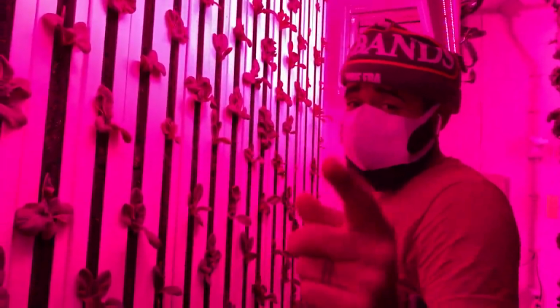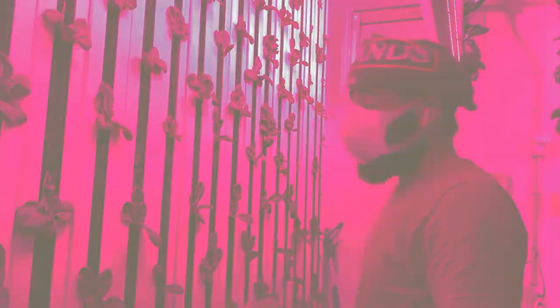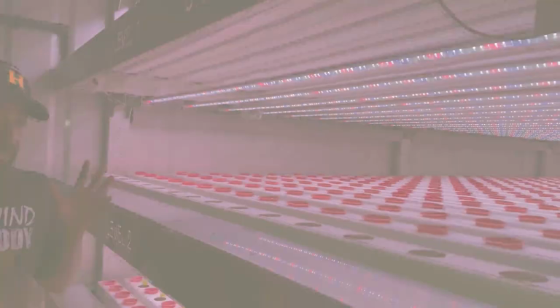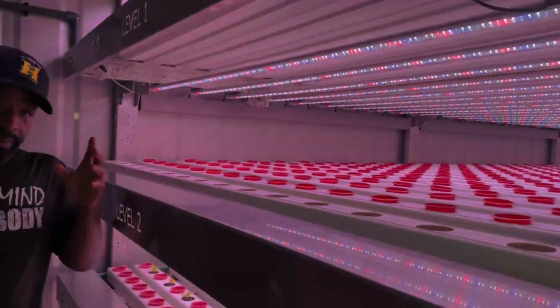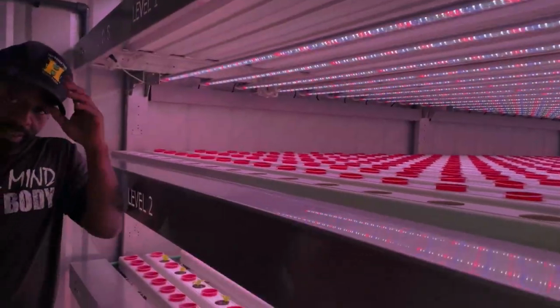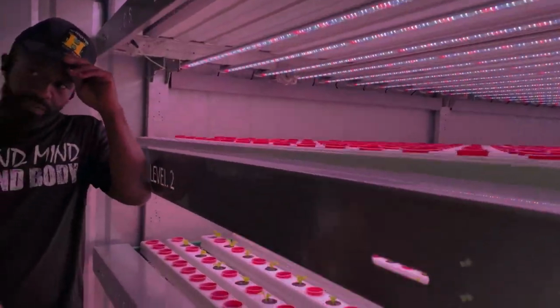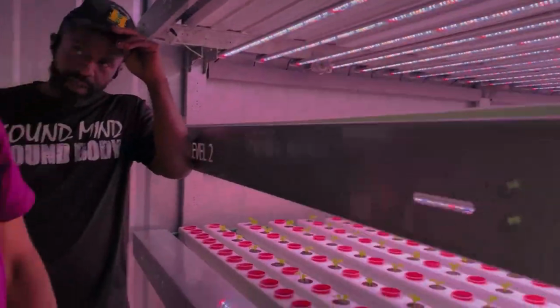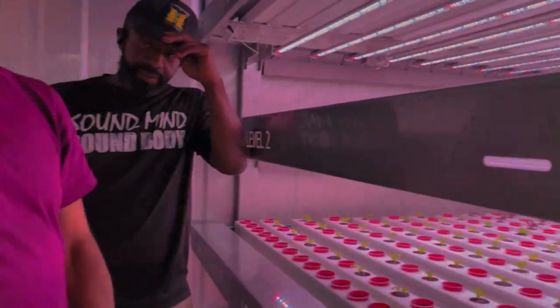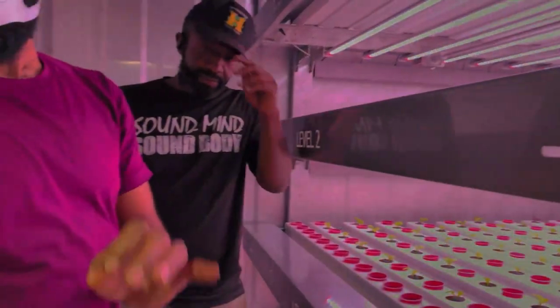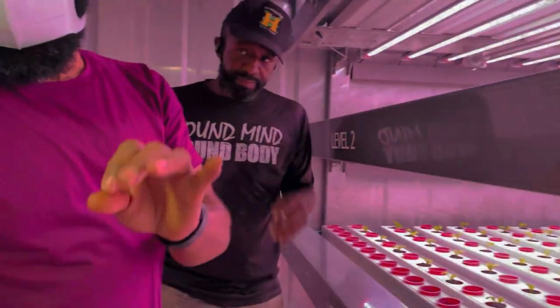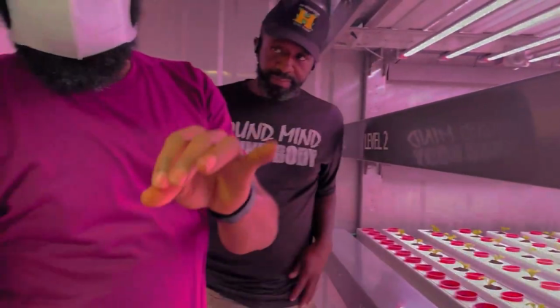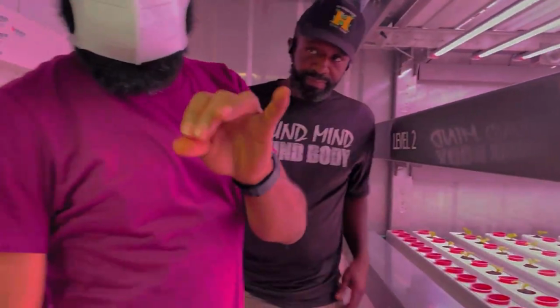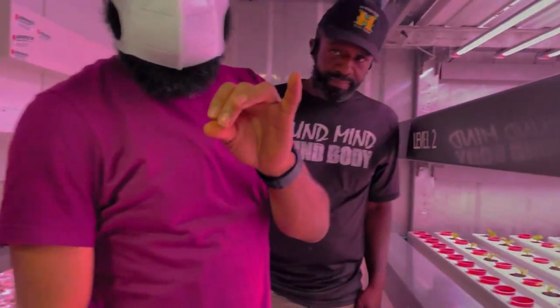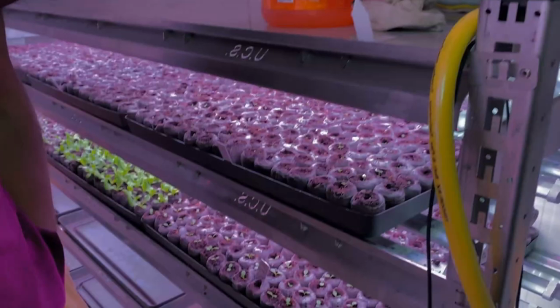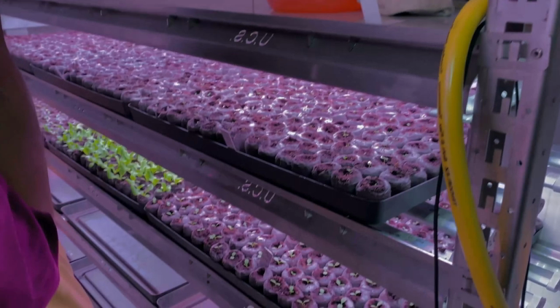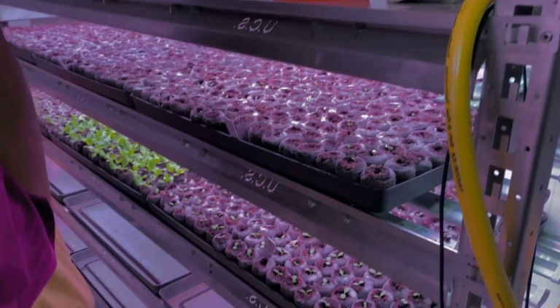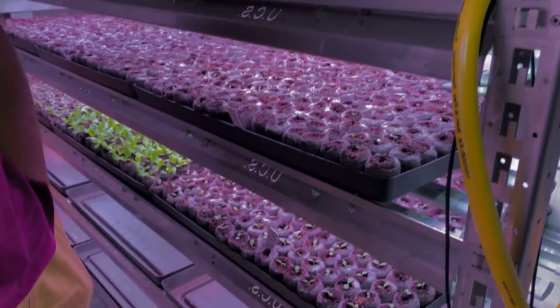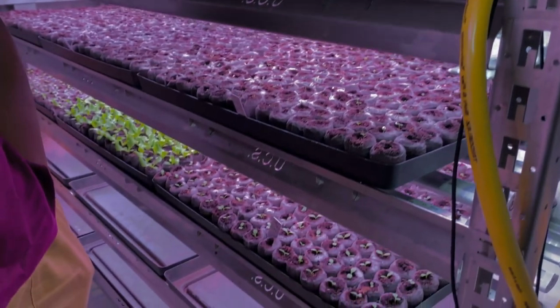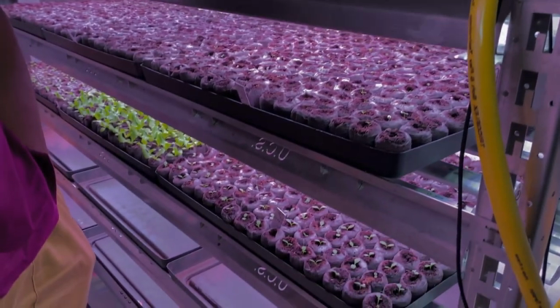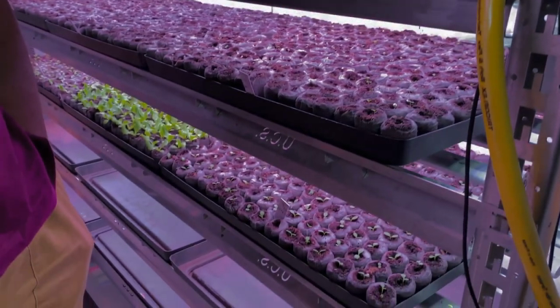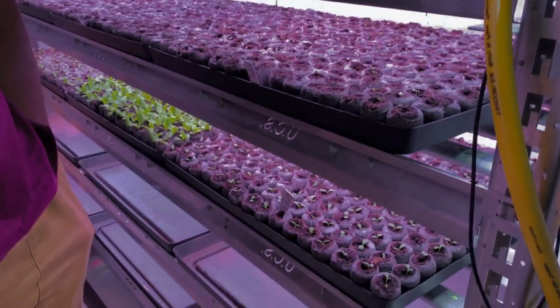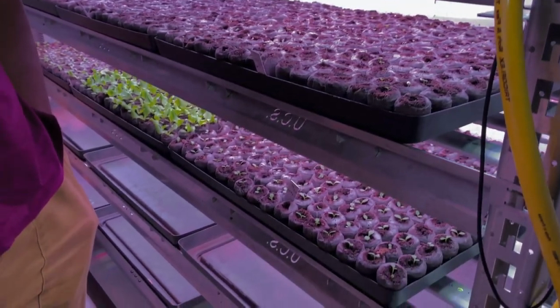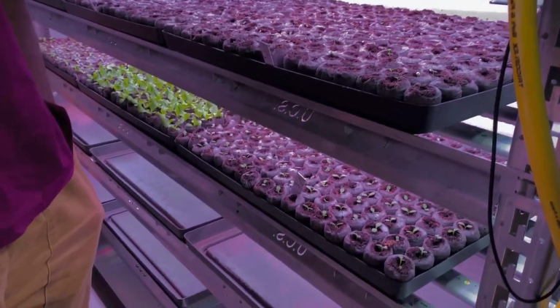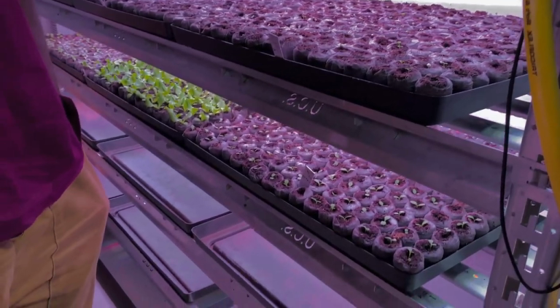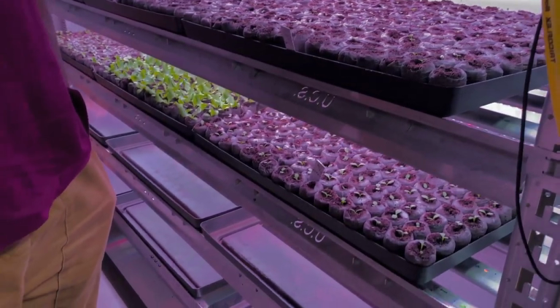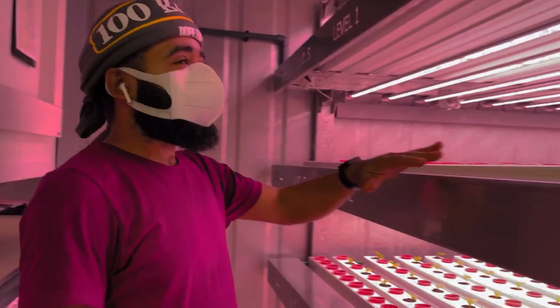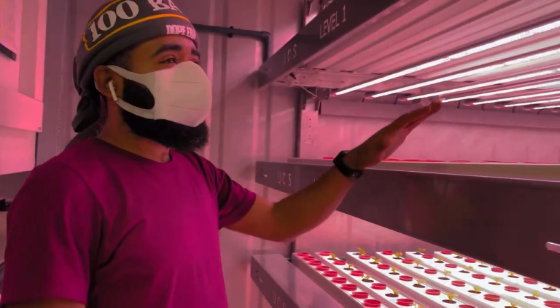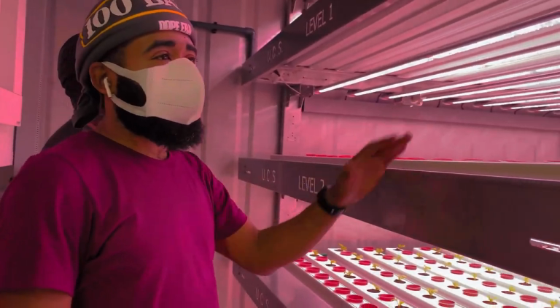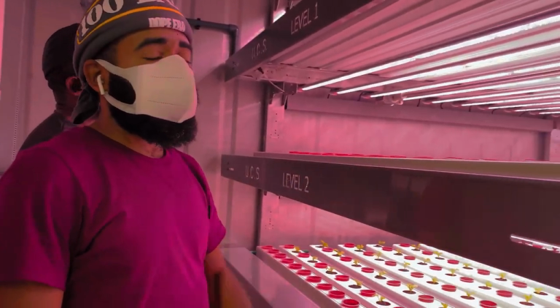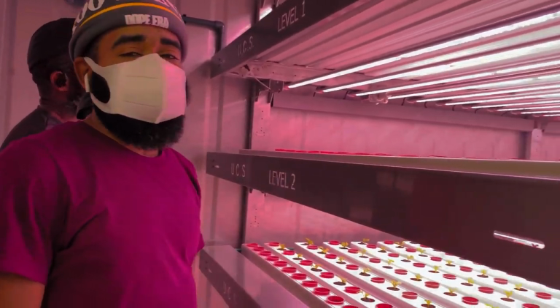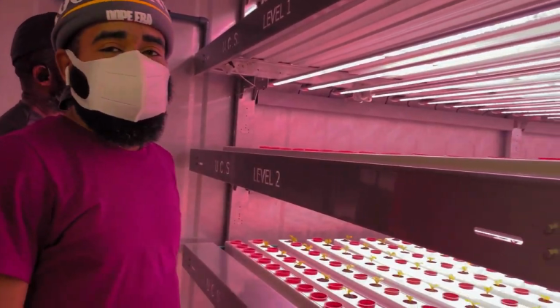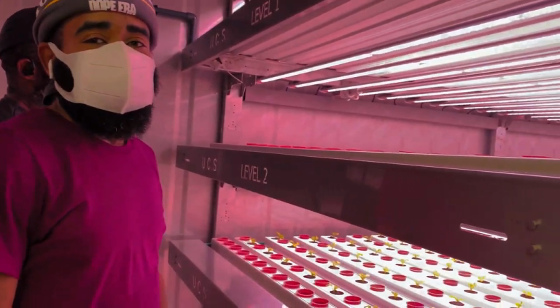You guys got to understand what this is. This is a co-op hydroponic farm you can take anywhere in the world.